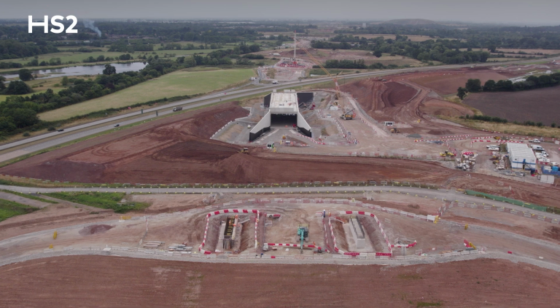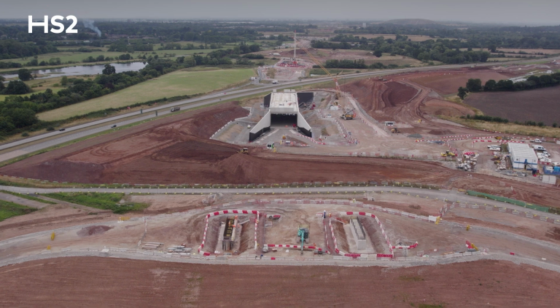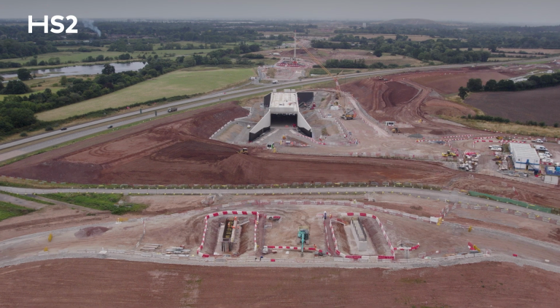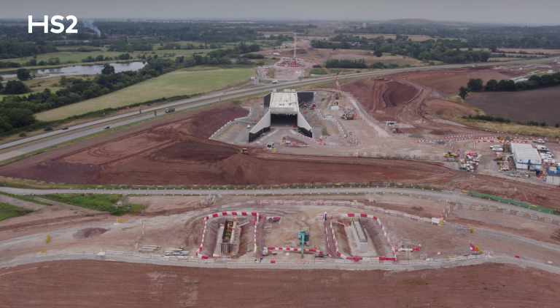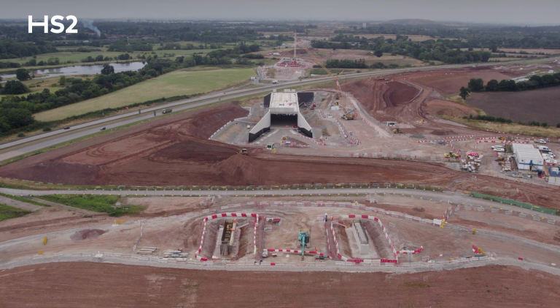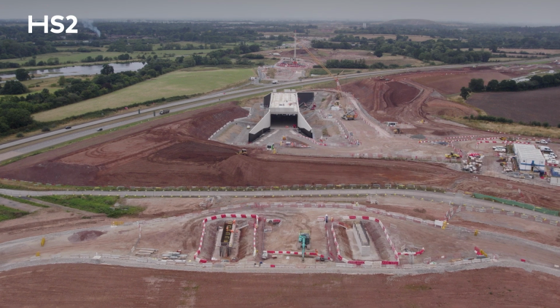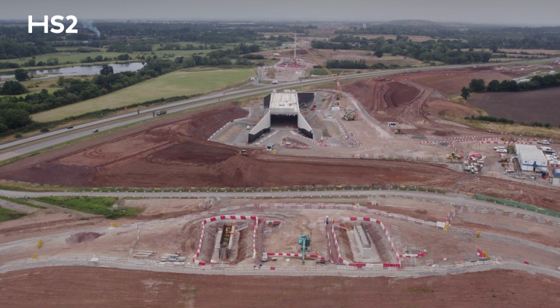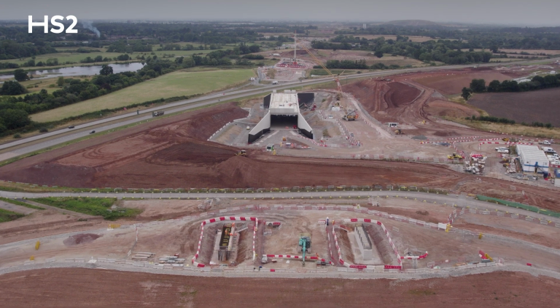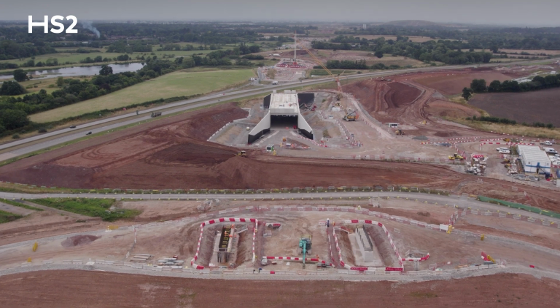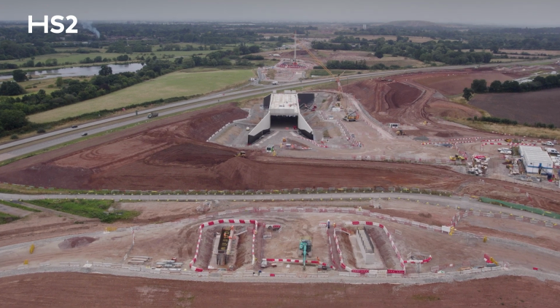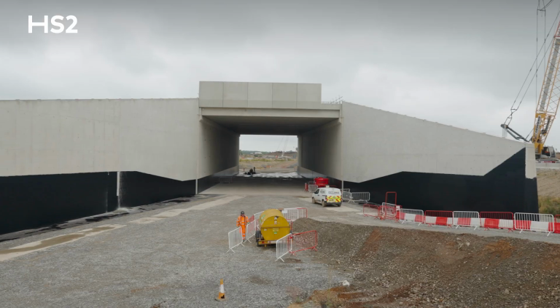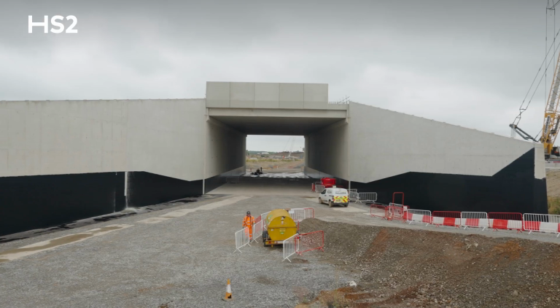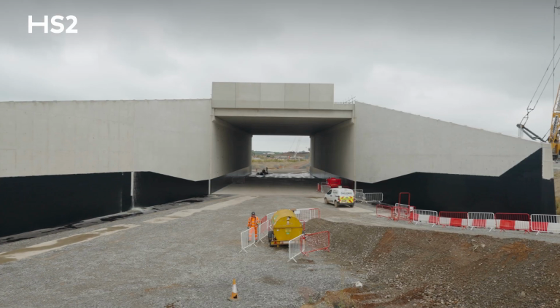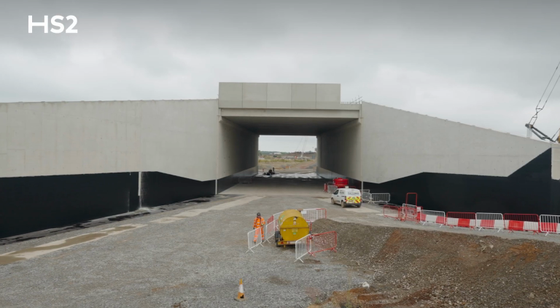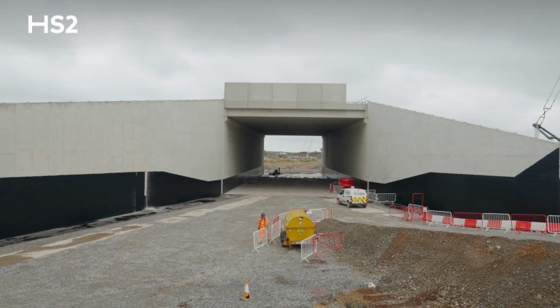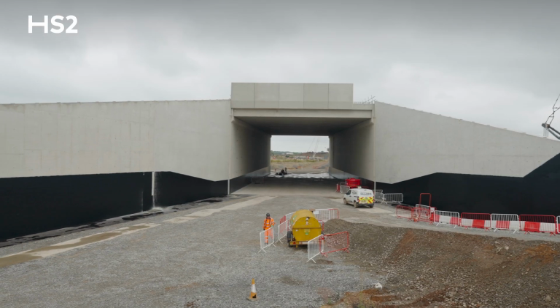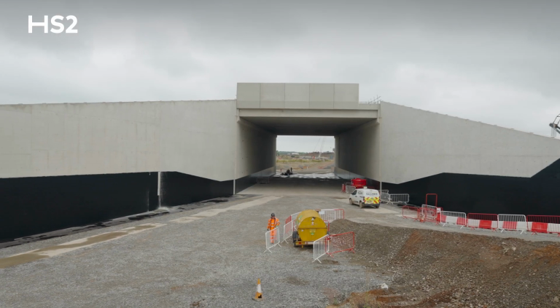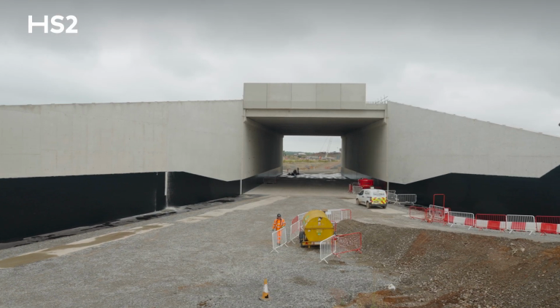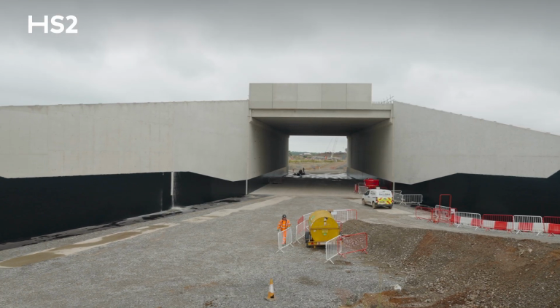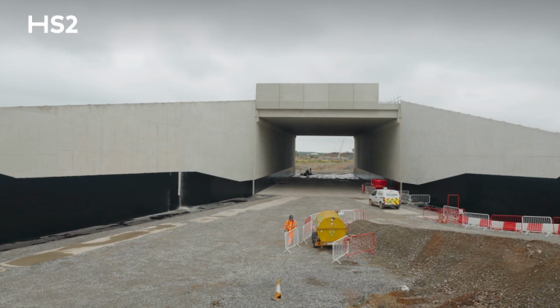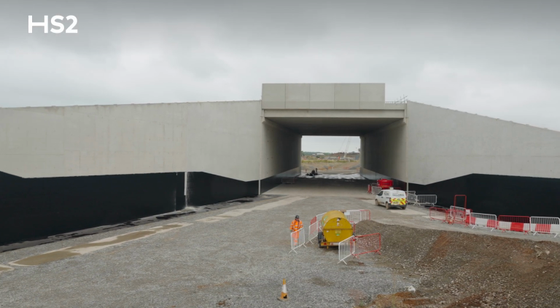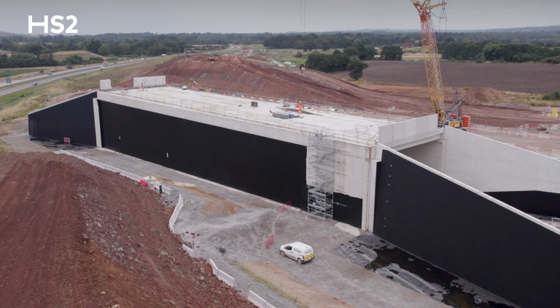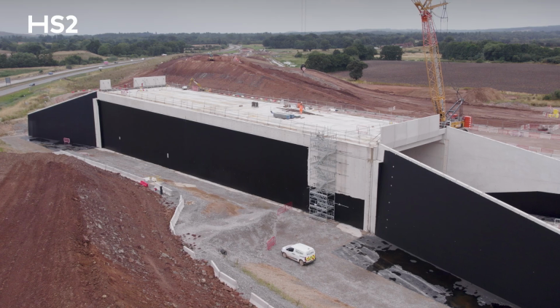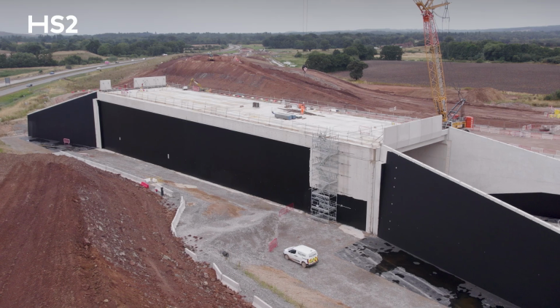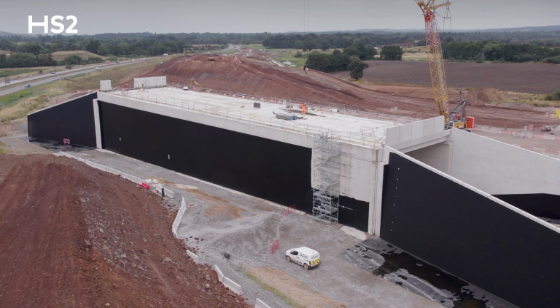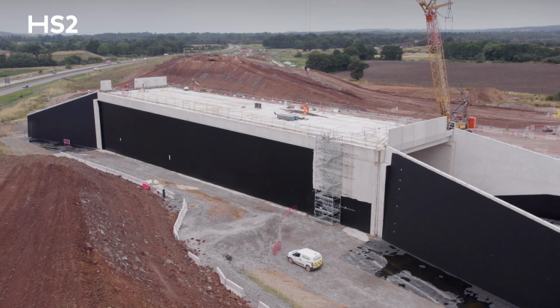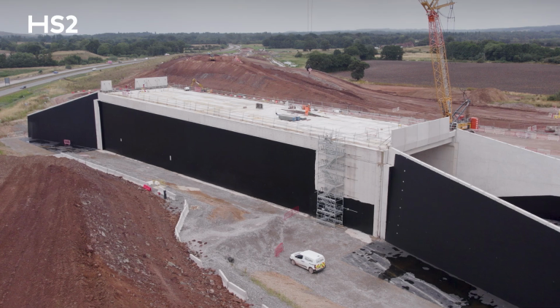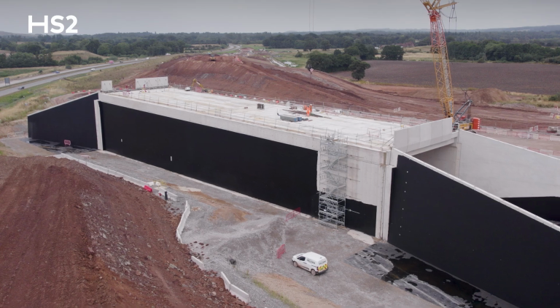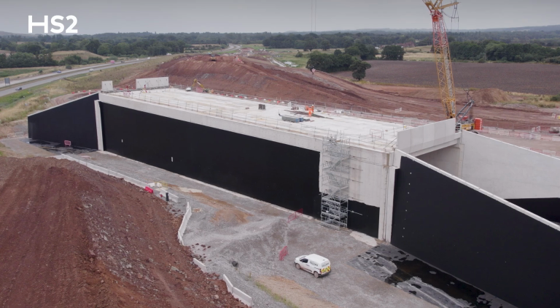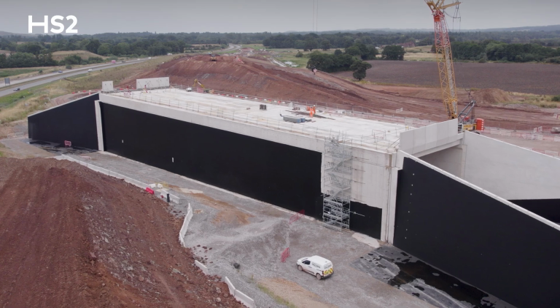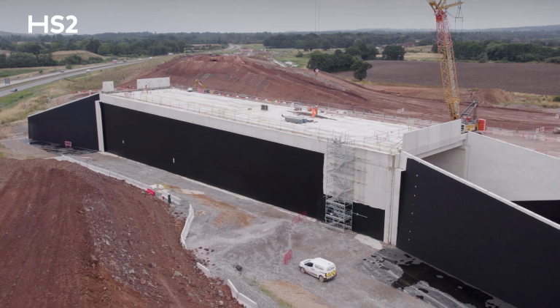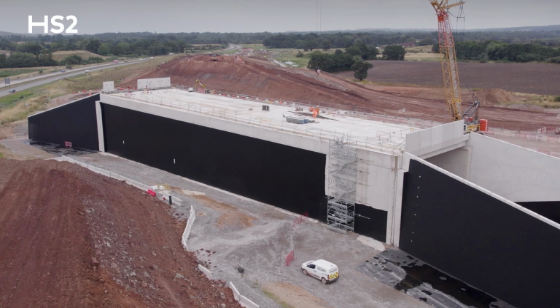We're here because of the fantastic news that we've completed the overbridge structure. This is a key milestone for HS2 and the project in the area.